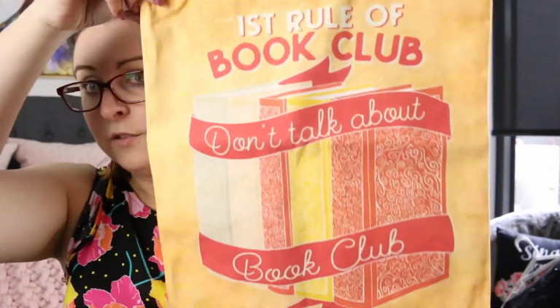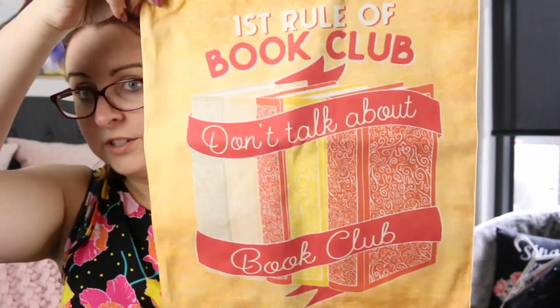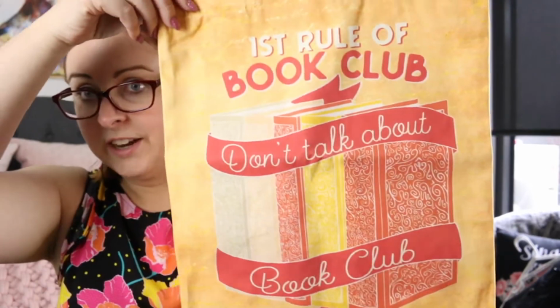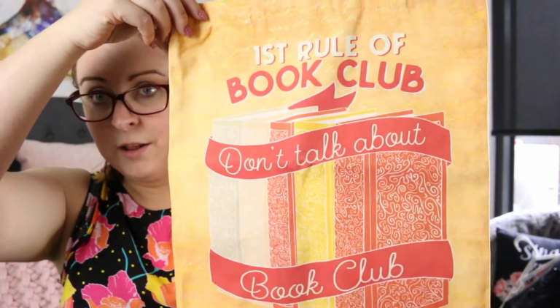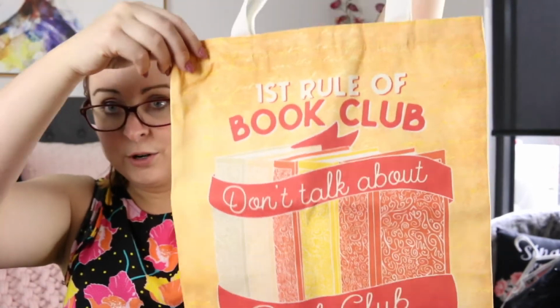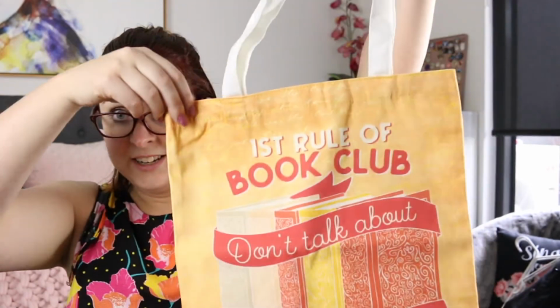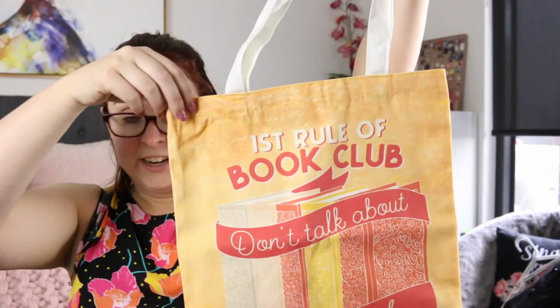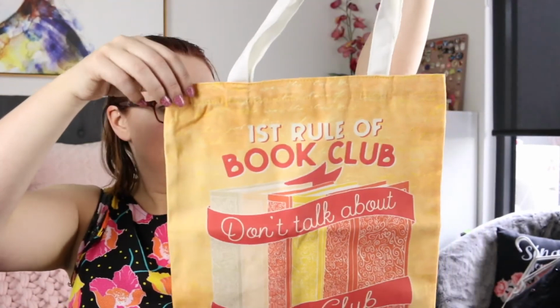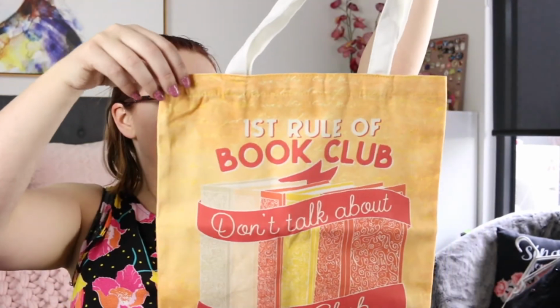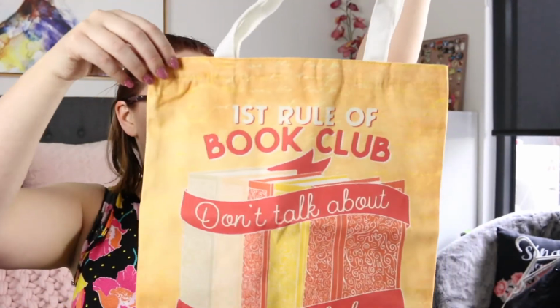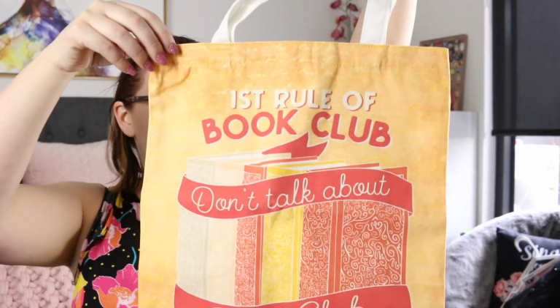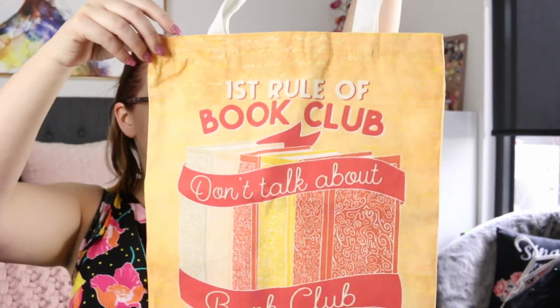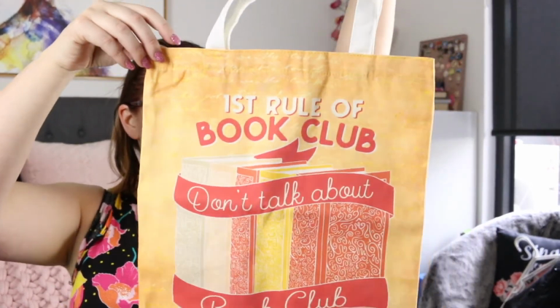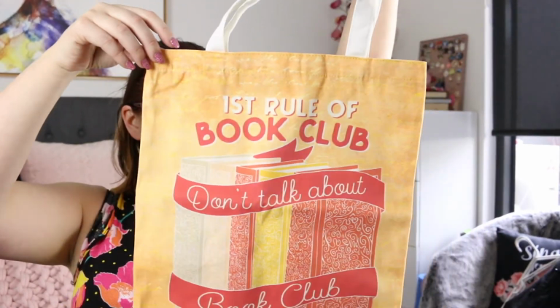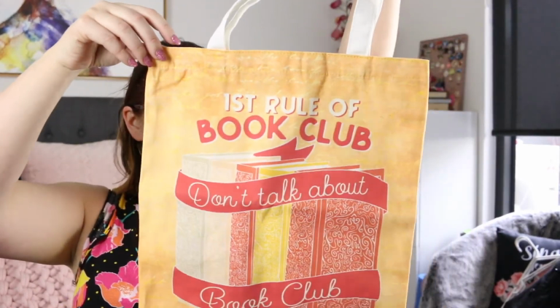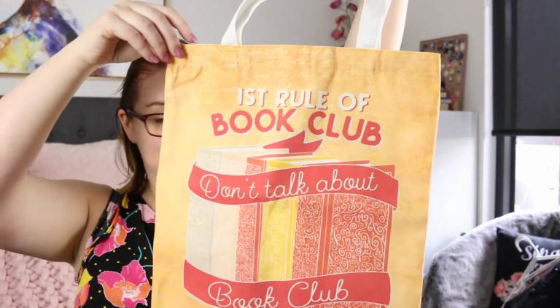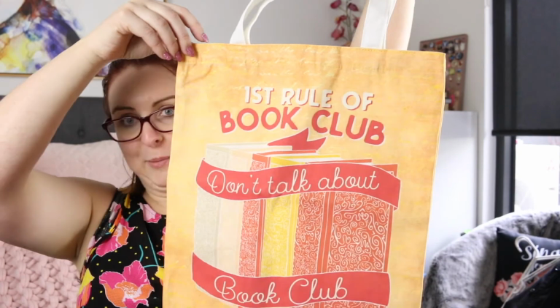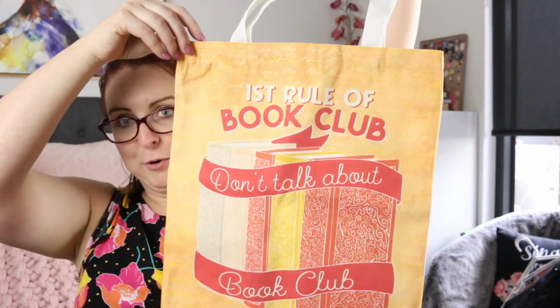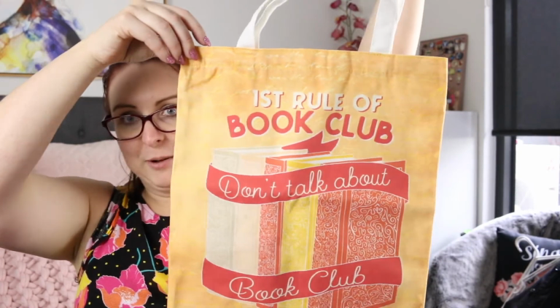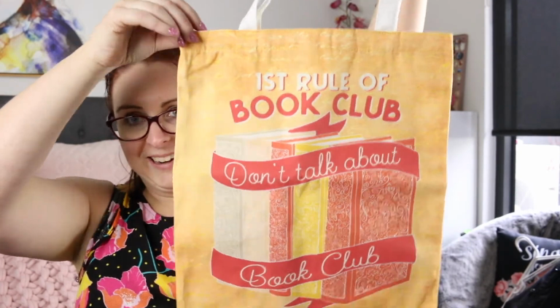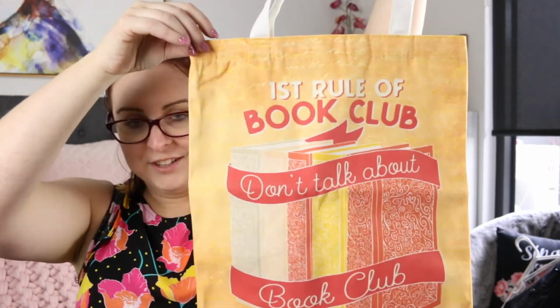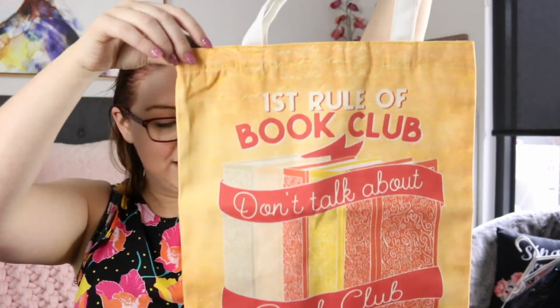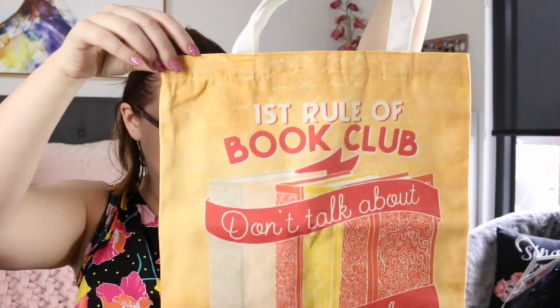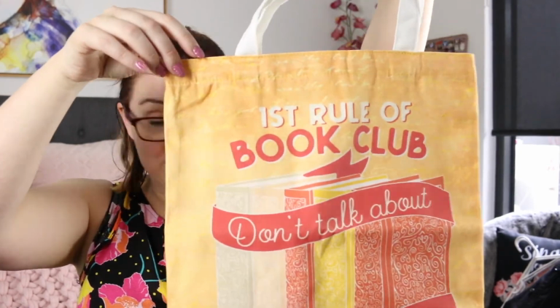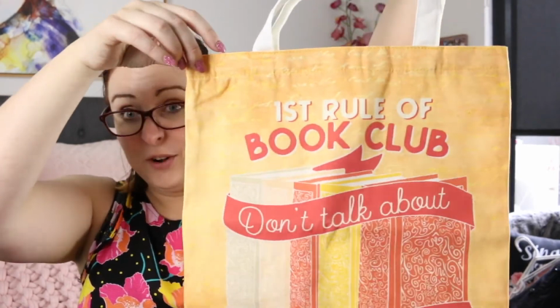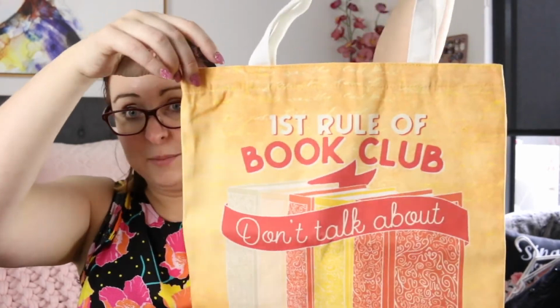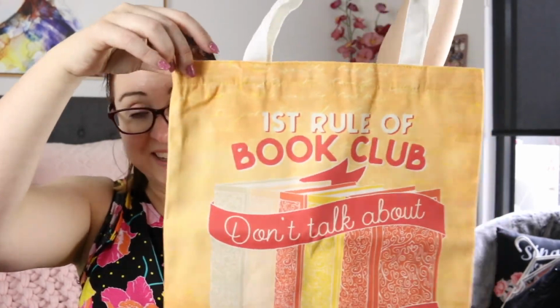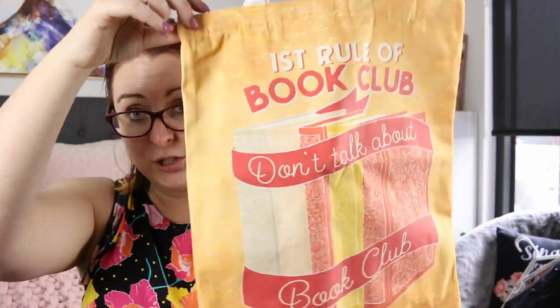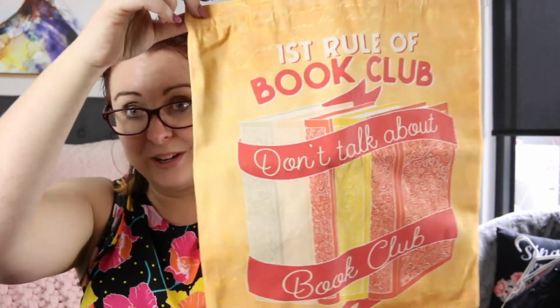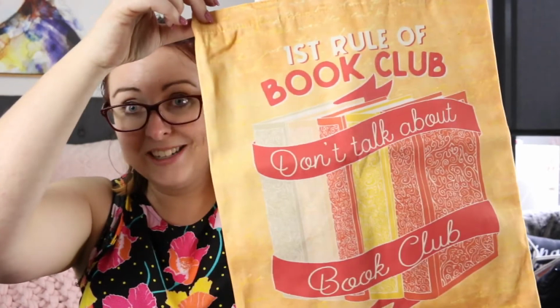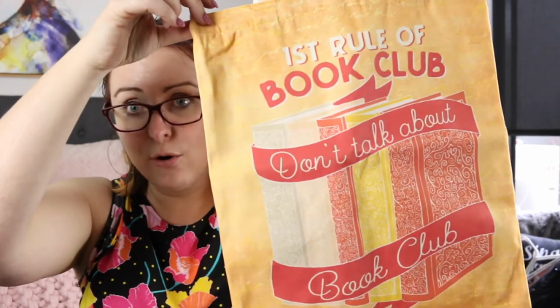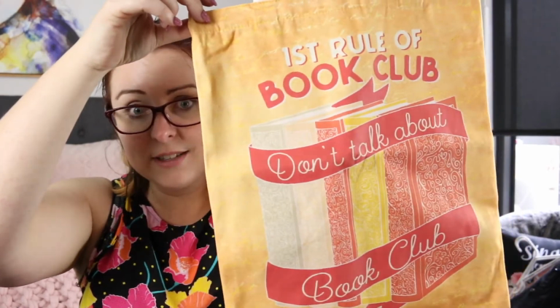The first thing in the box is a tote bag, and it says 'First rule of book club, don't talk about book club,' and I love this. I want to use it straight away because this tote is awesome.